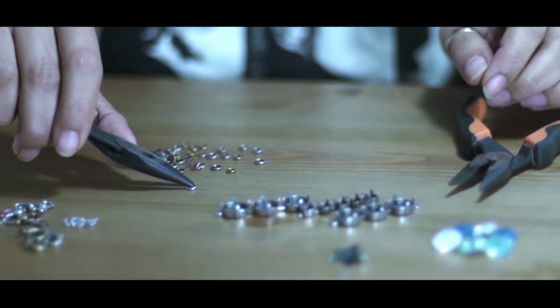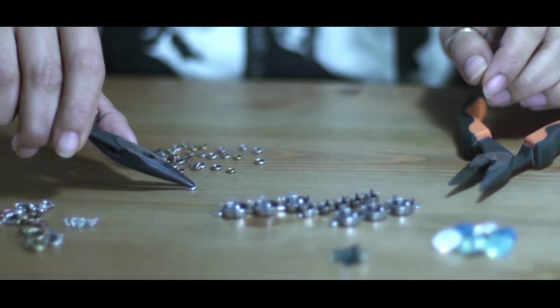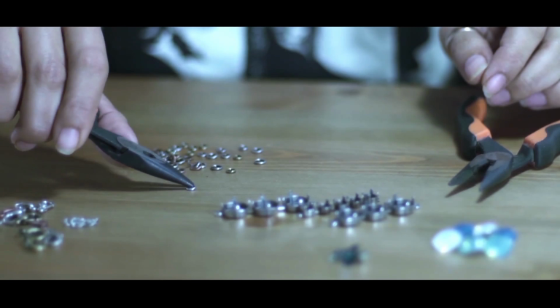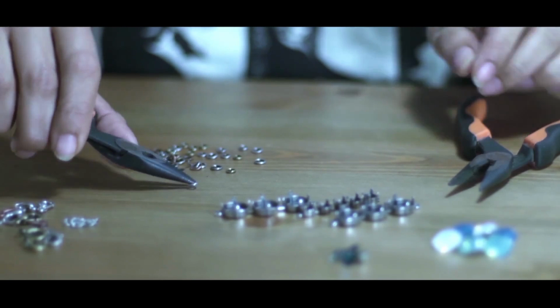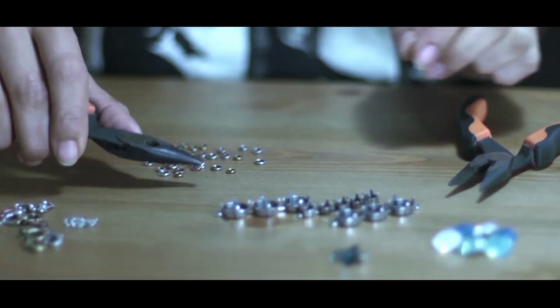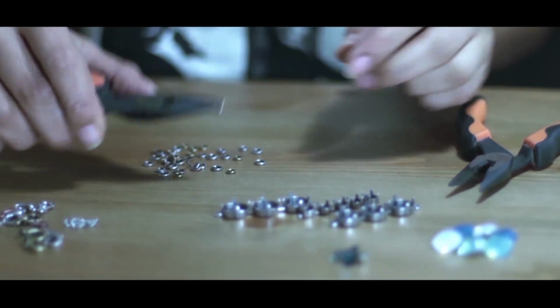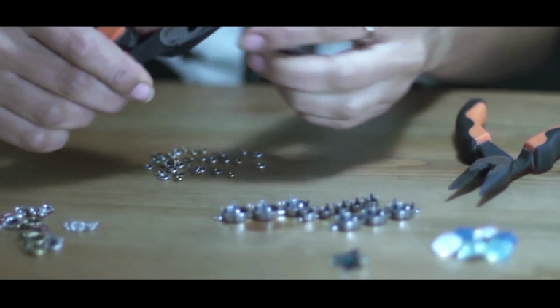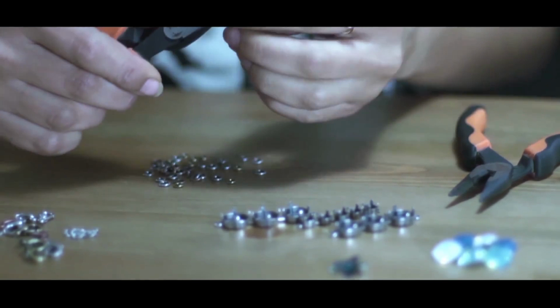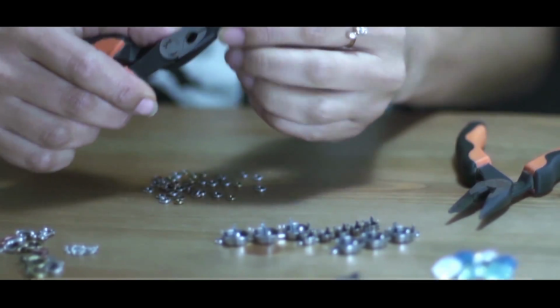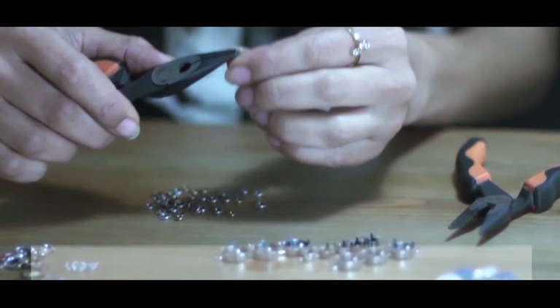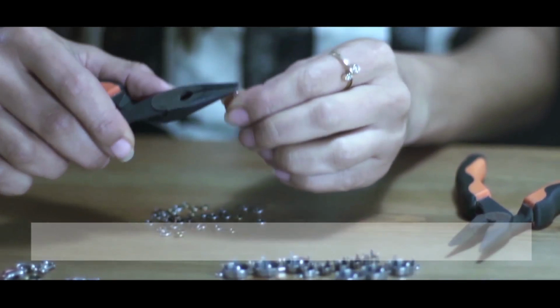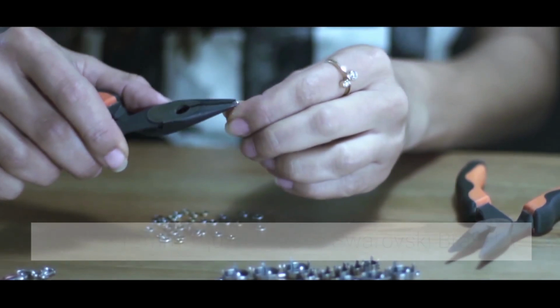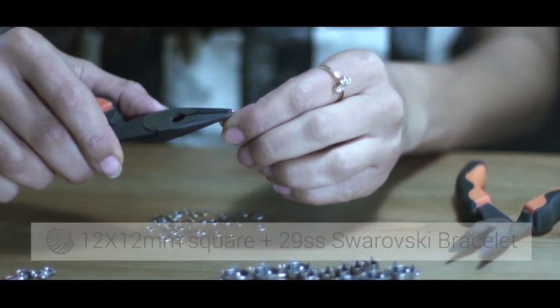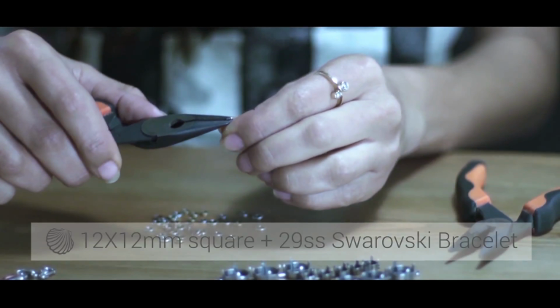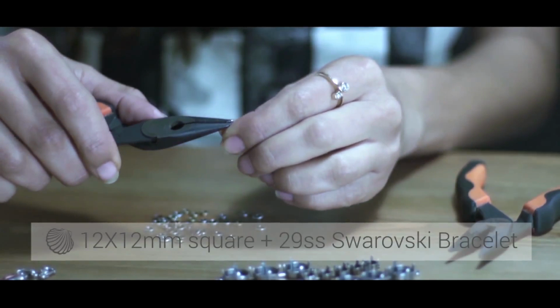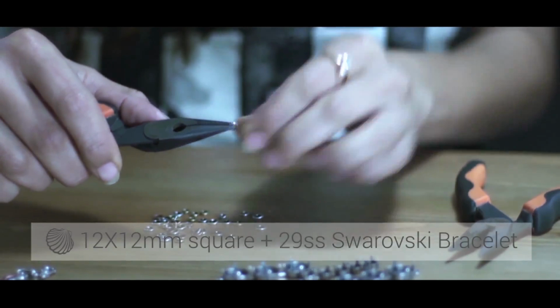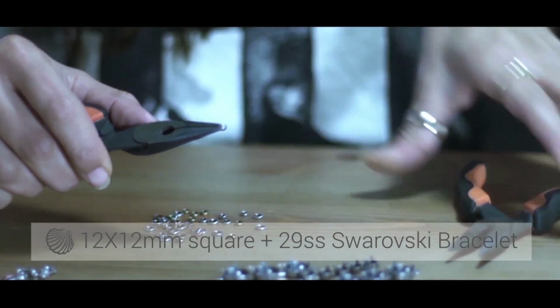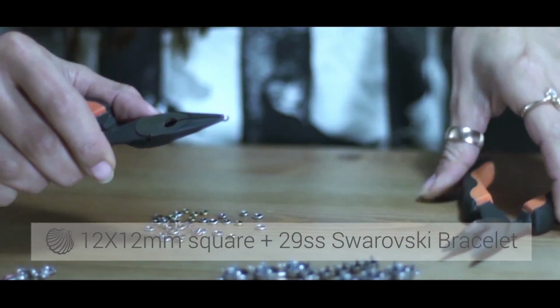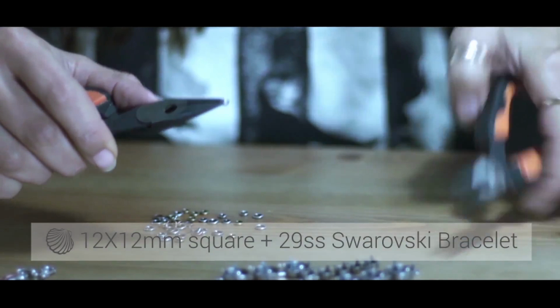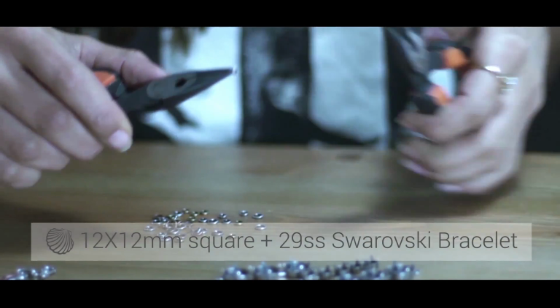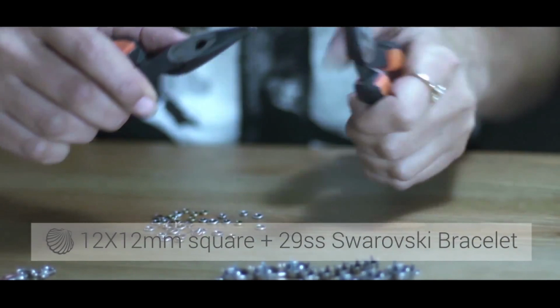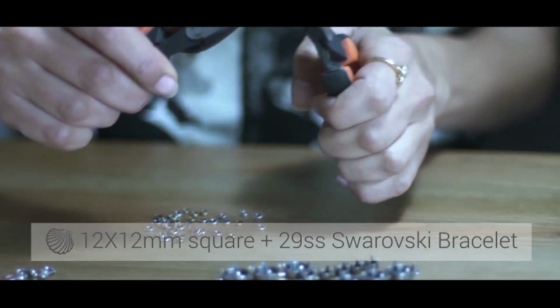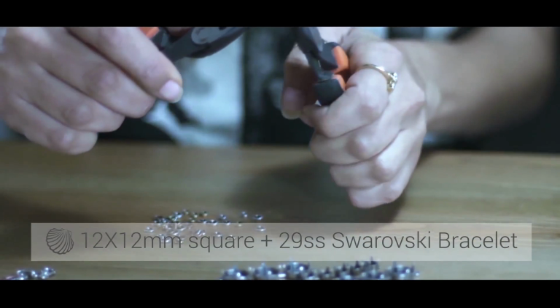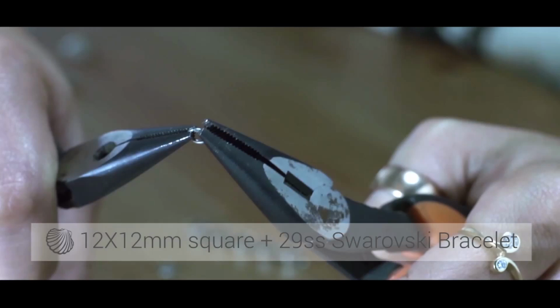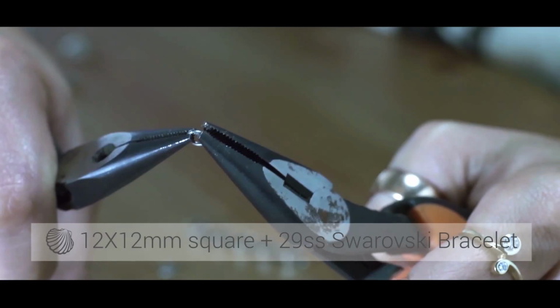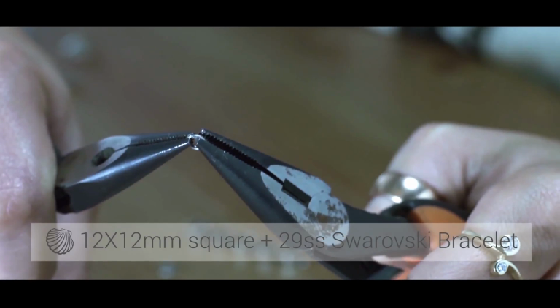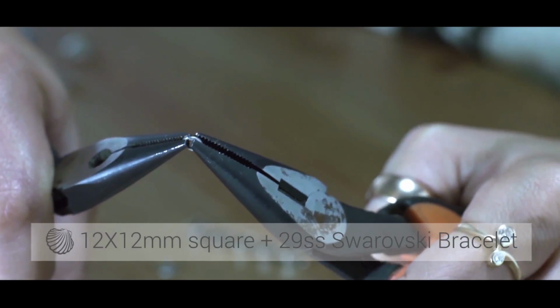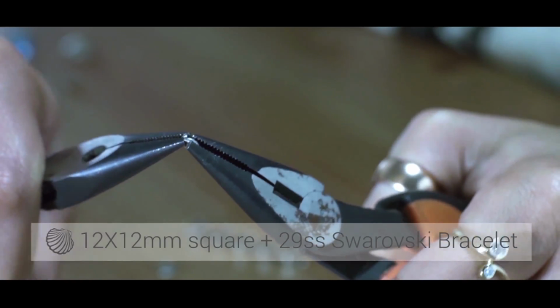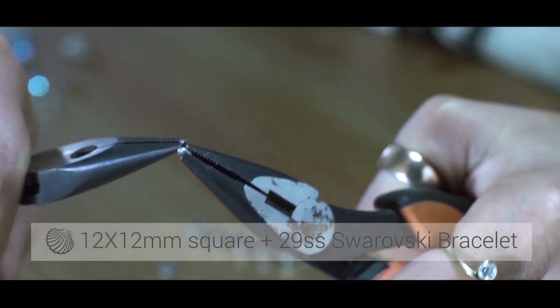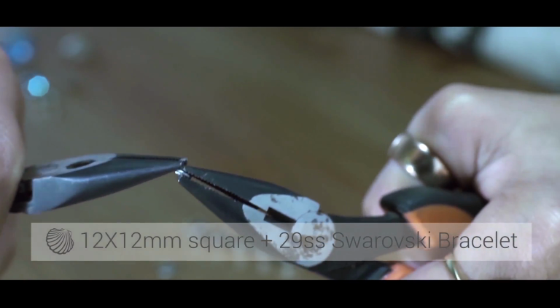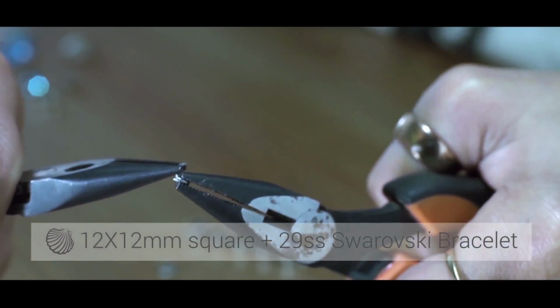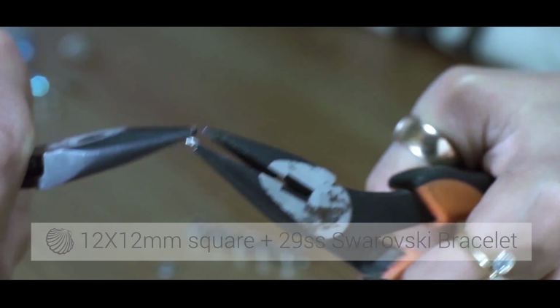Hello! Today I will show you how to prepare a bracelet from two different cup chain sizes.